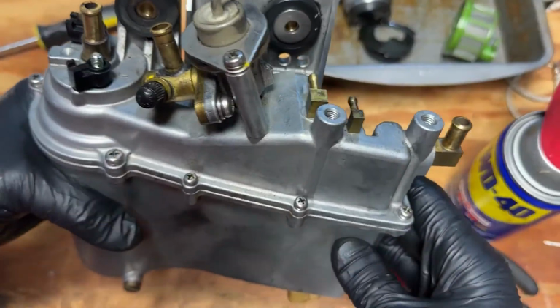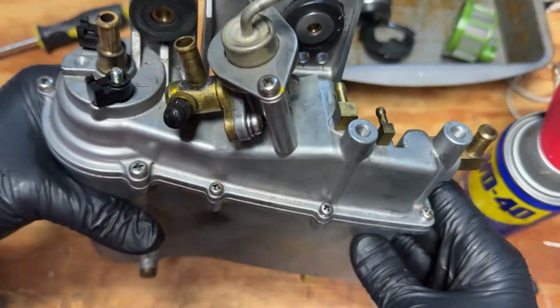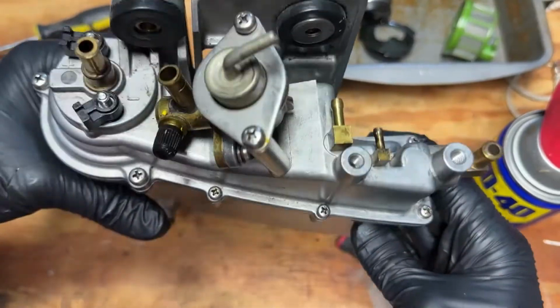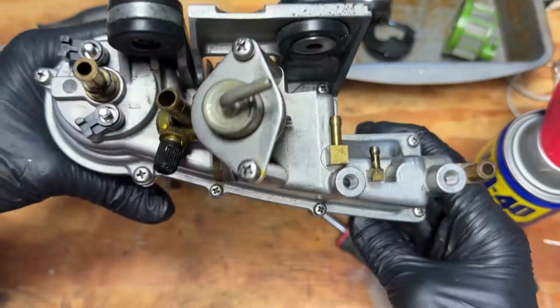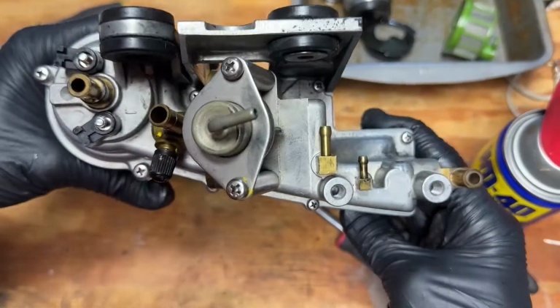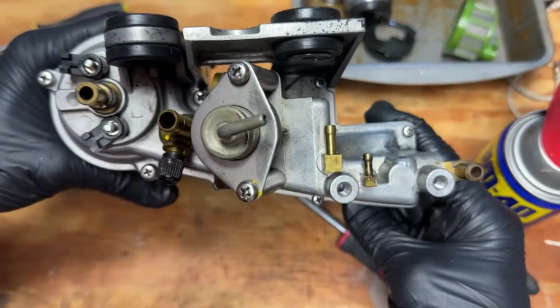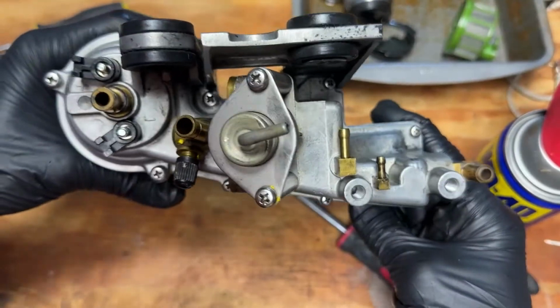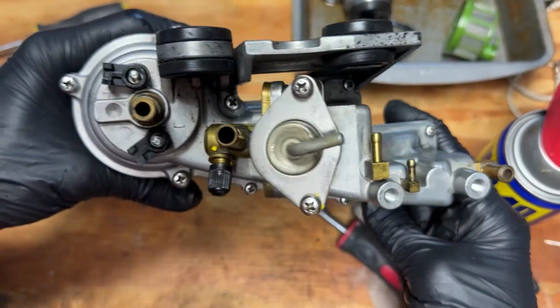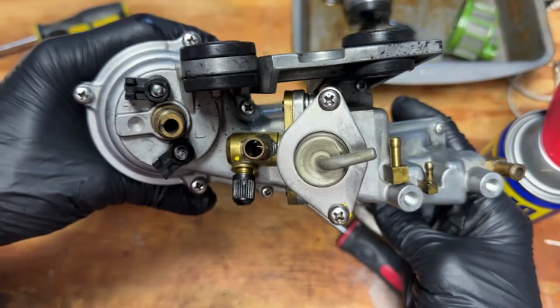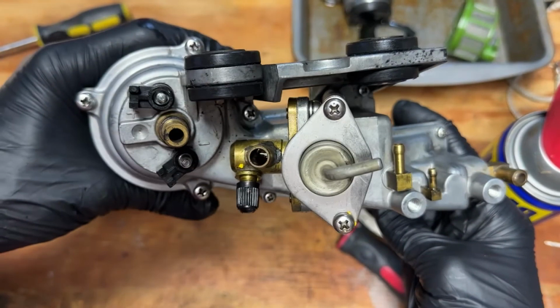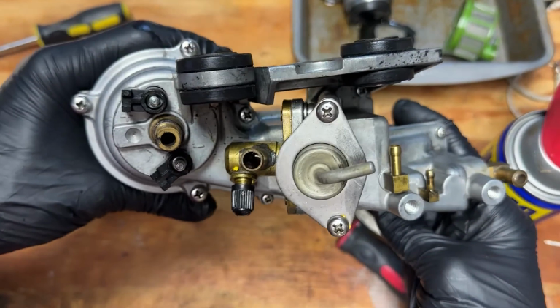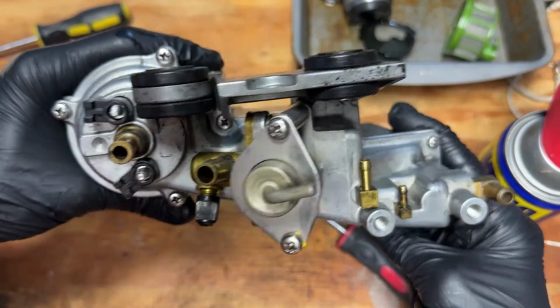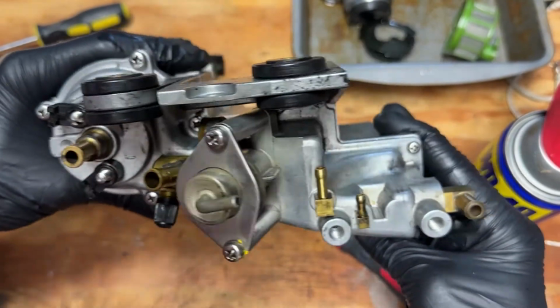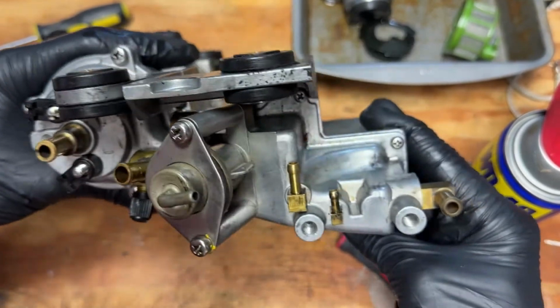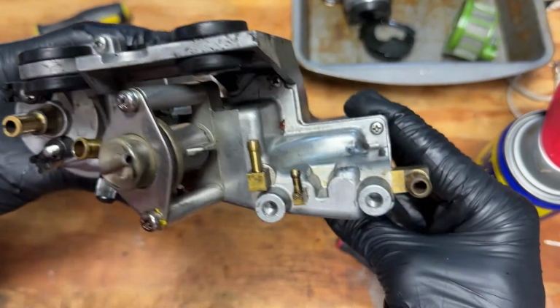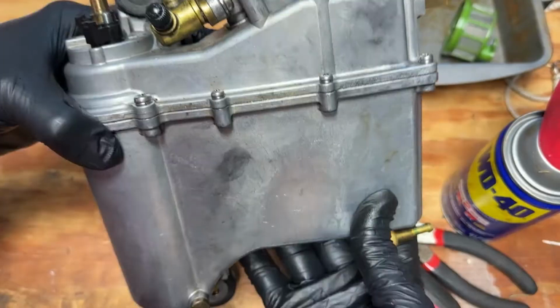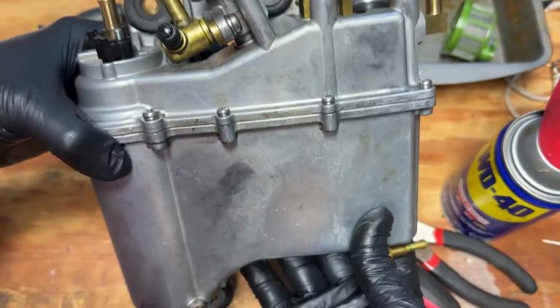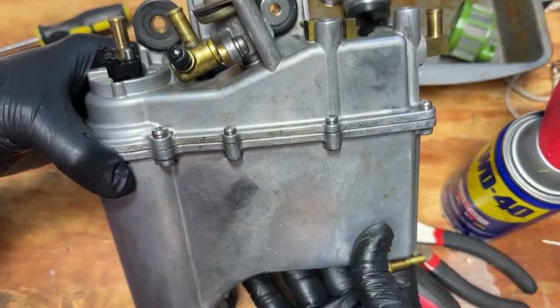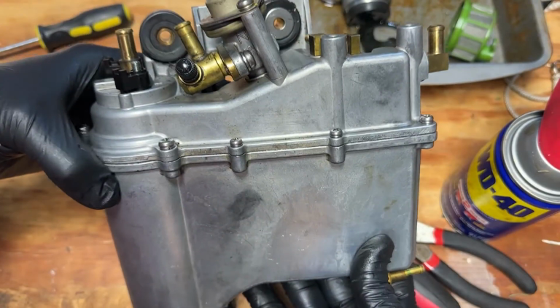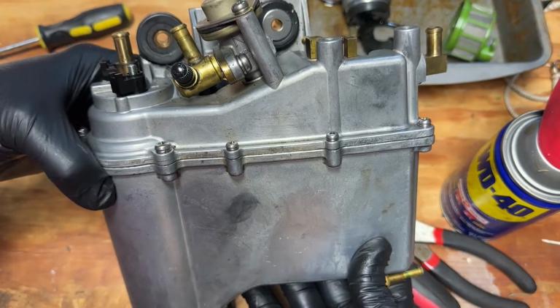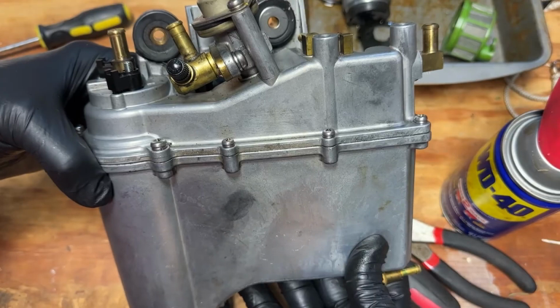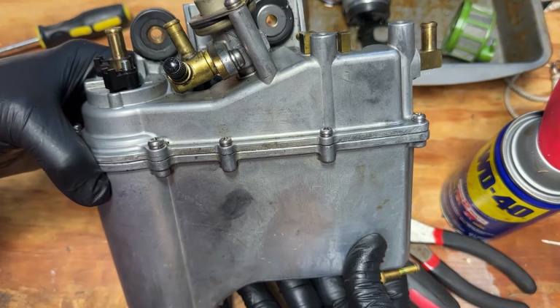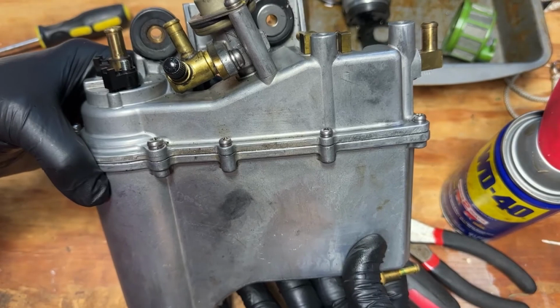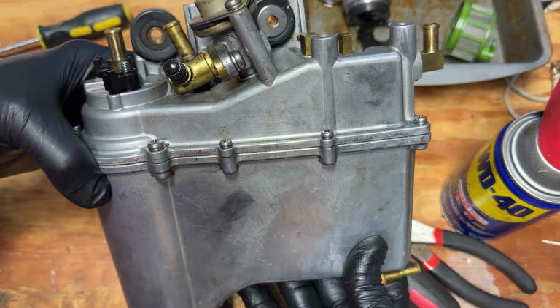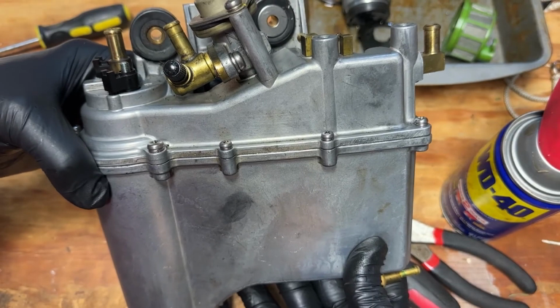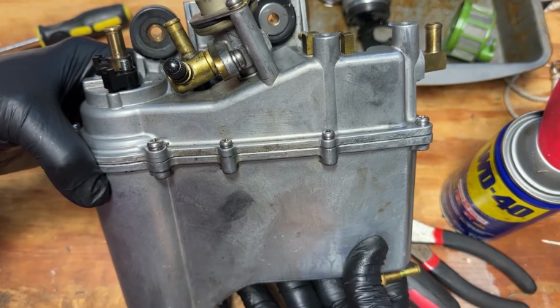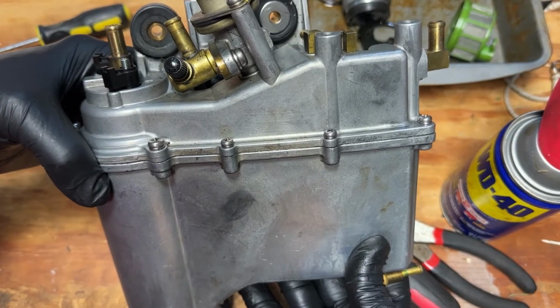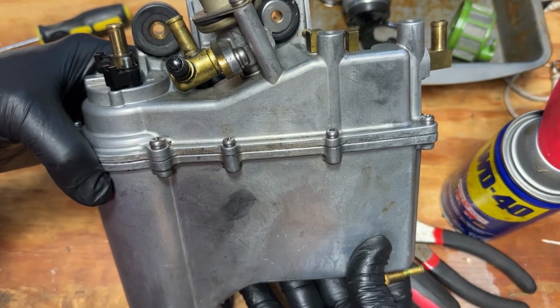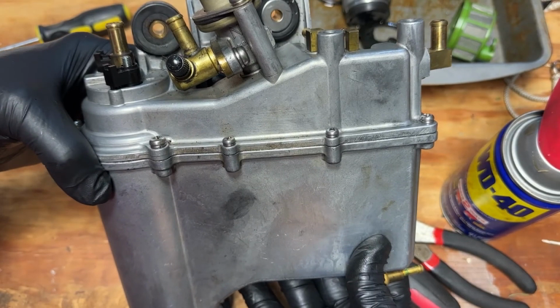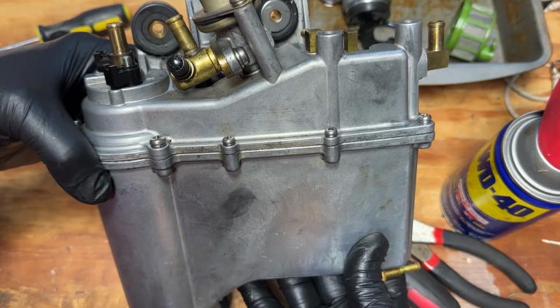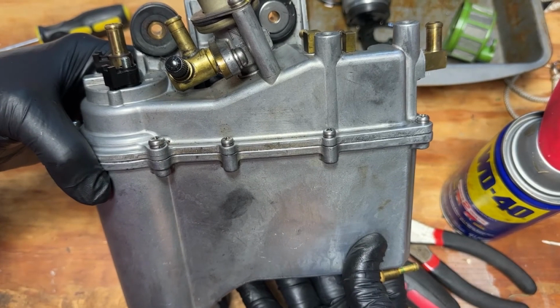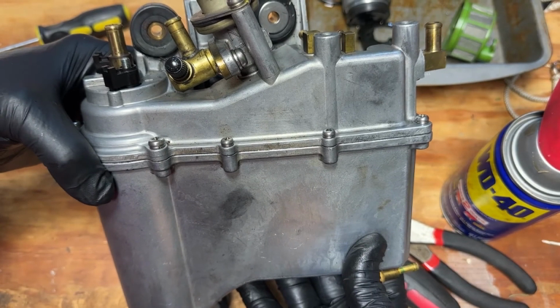We've got all the screws back on. Now I'm going to go bolt it back to the boat and get everything hooked back up.